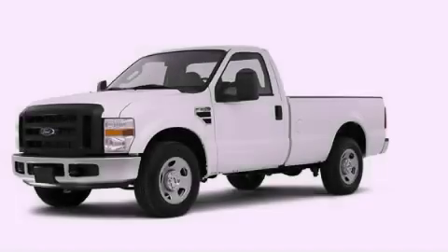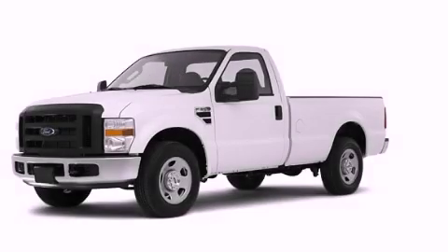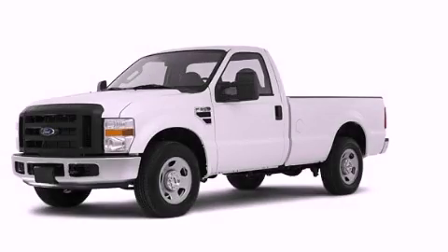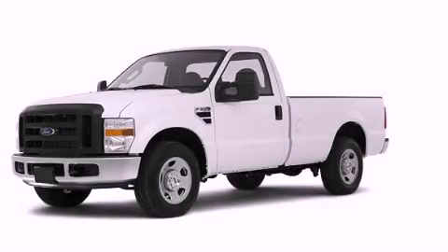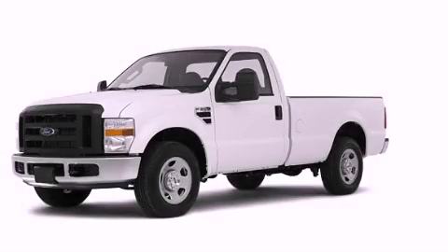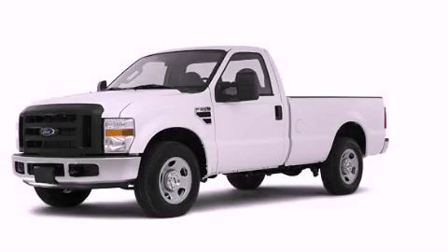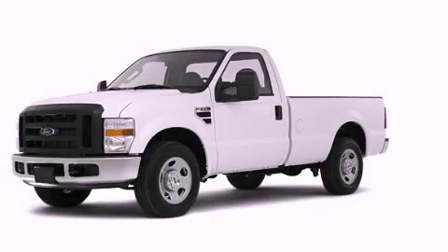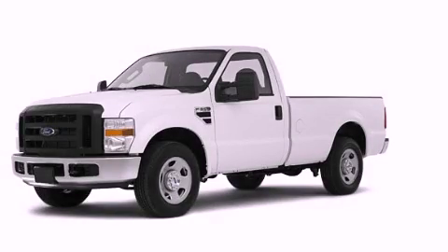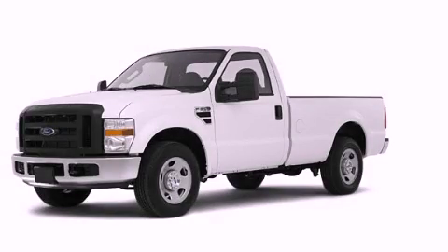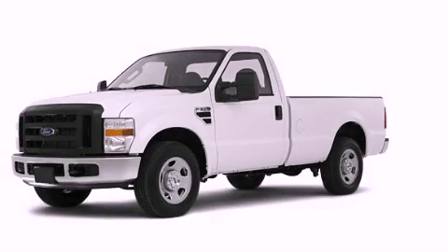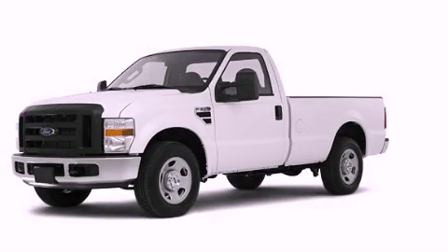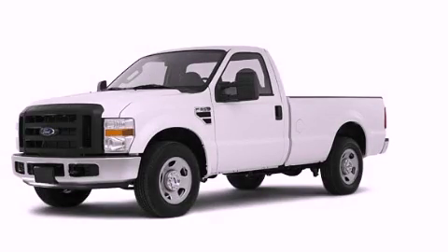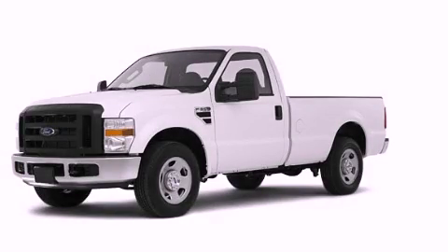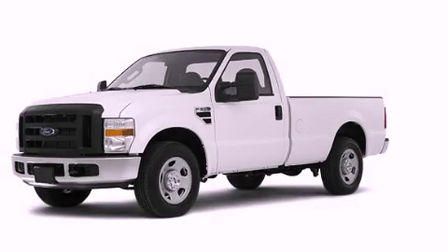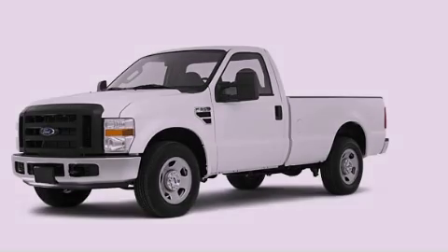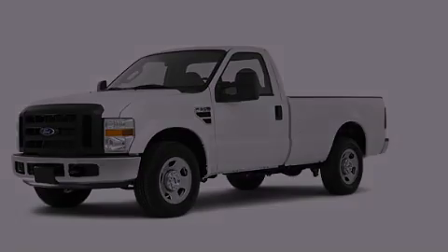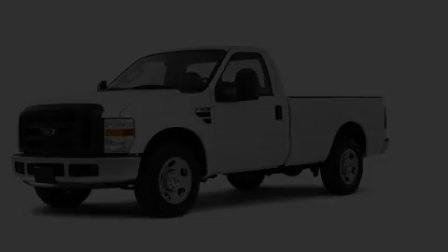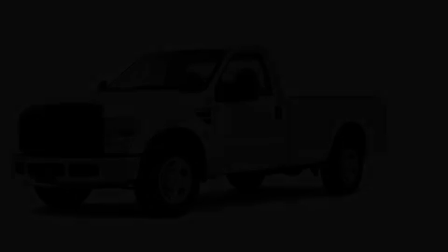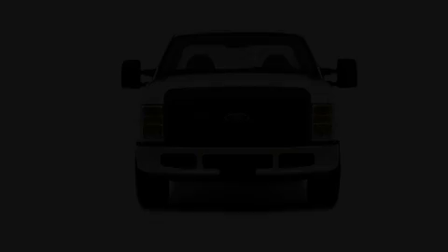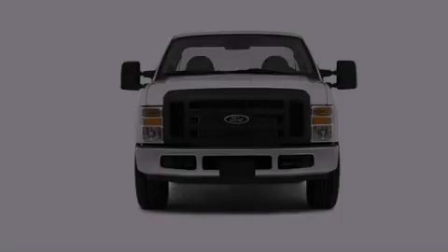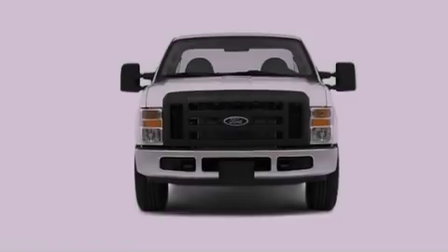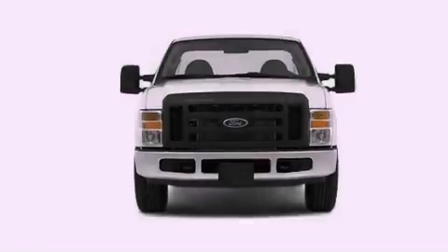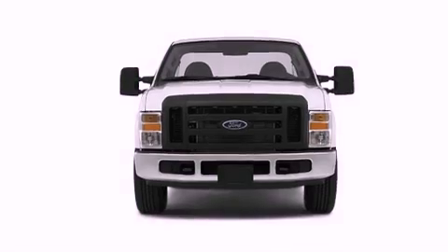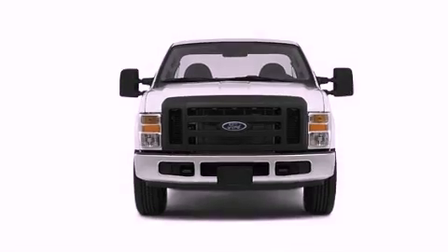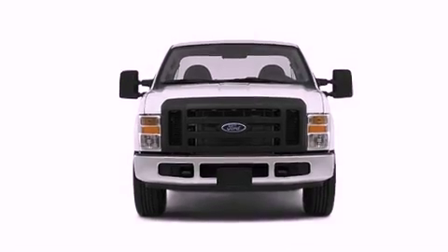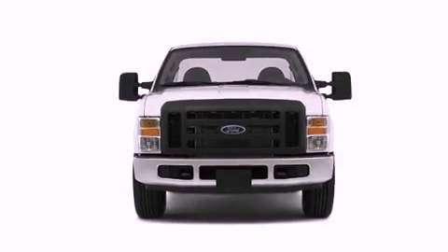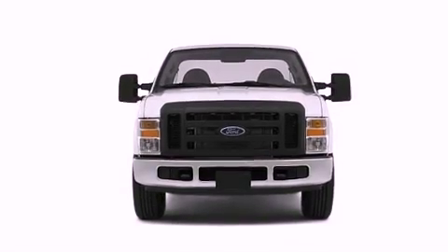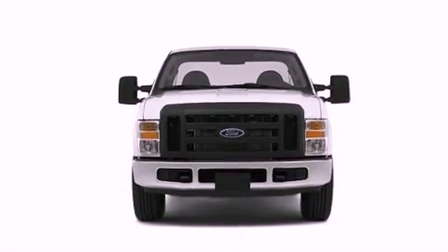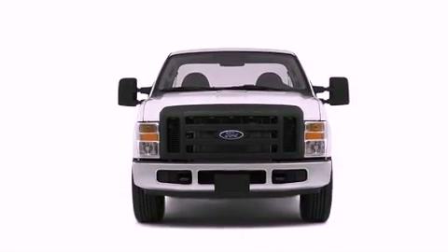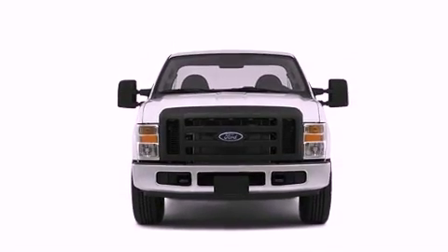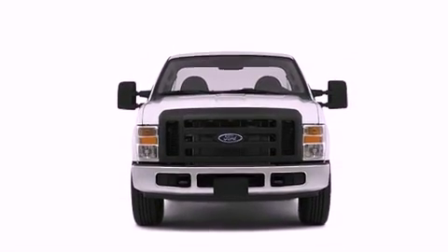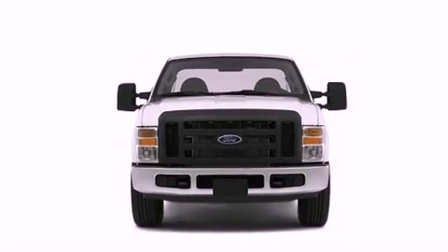This is a 2008 Ford F-Series. Whether hauling, commuting, or towing, this truck is the right one for you.